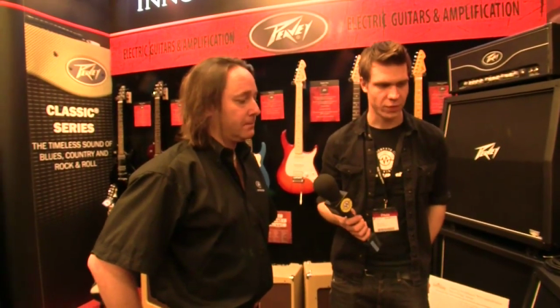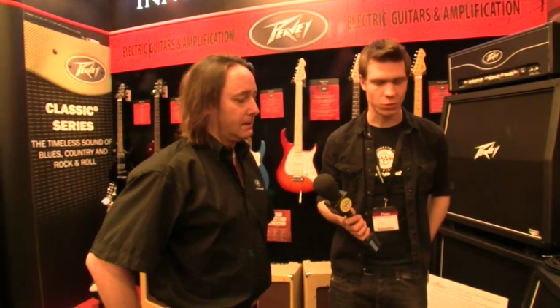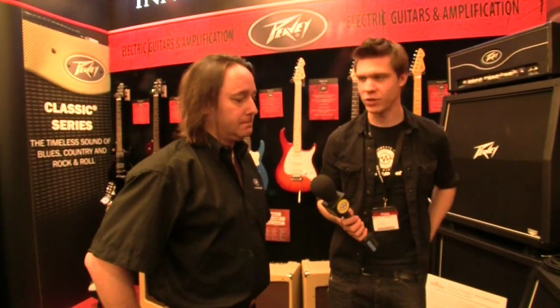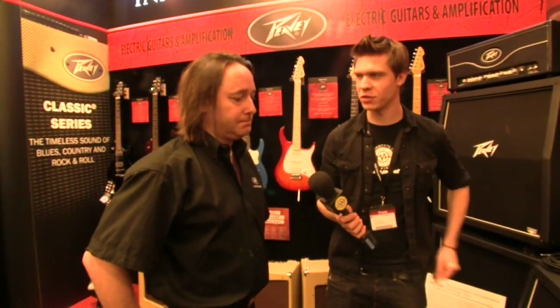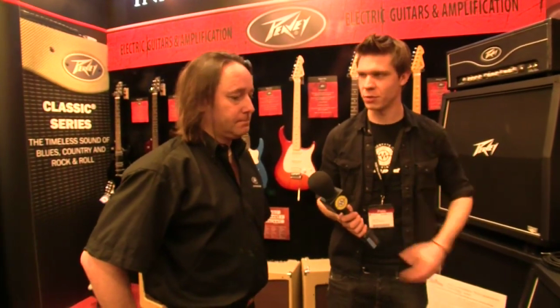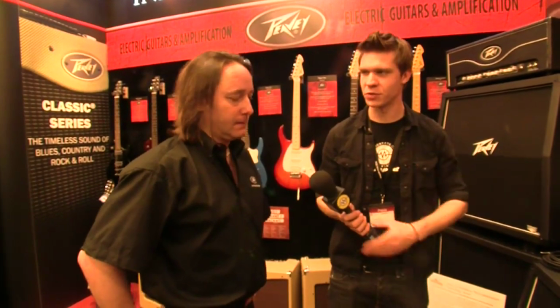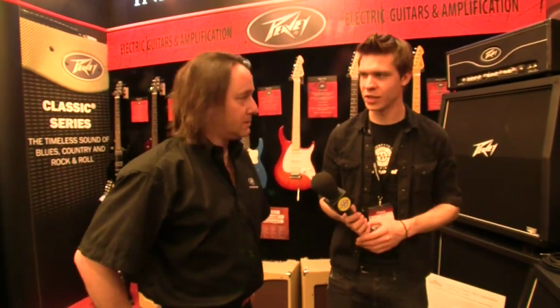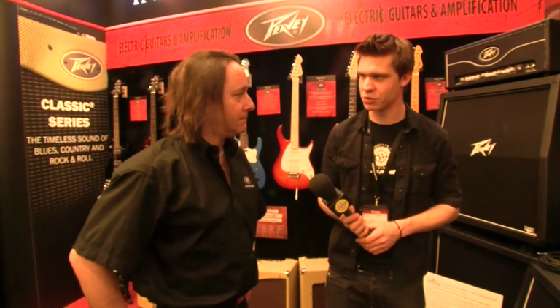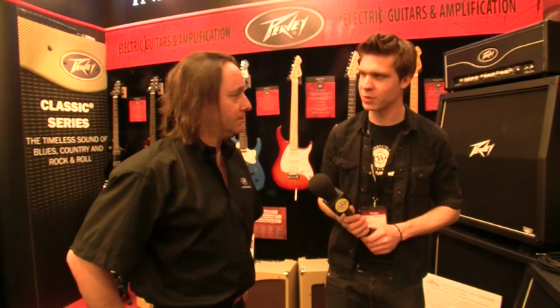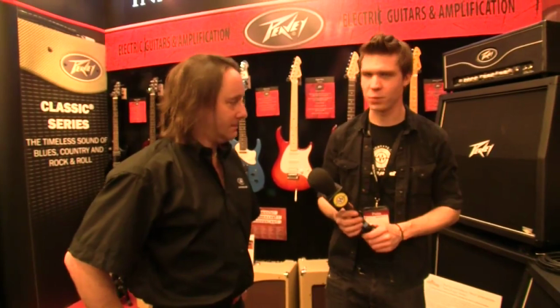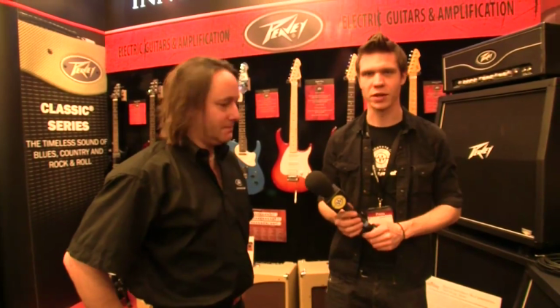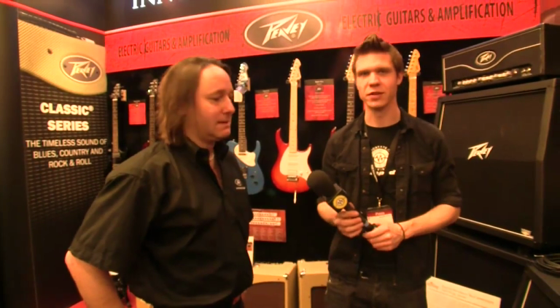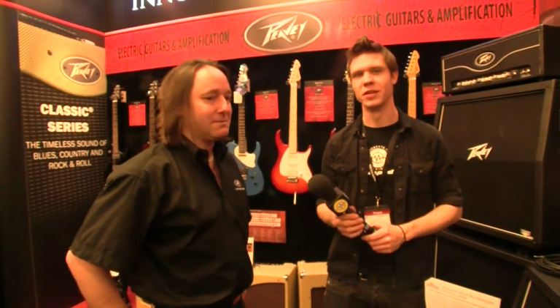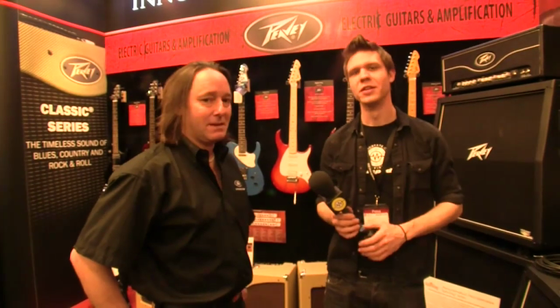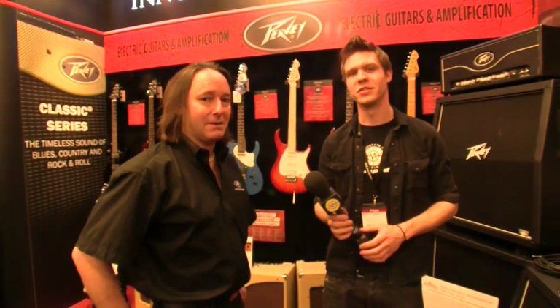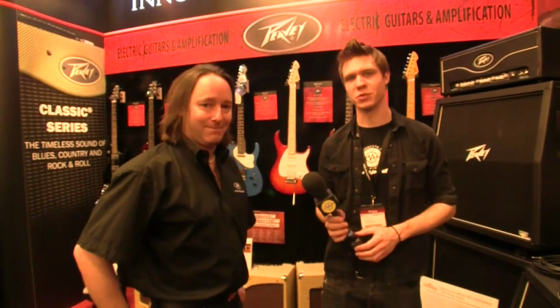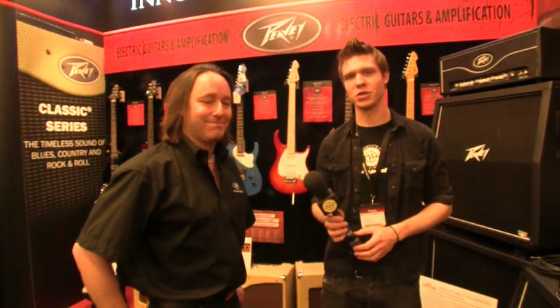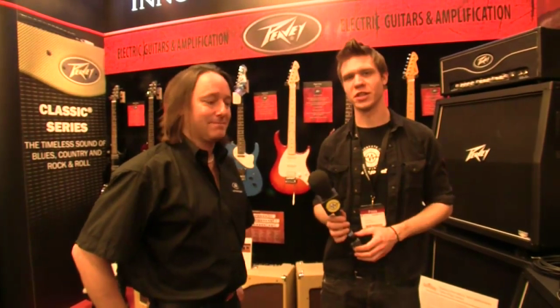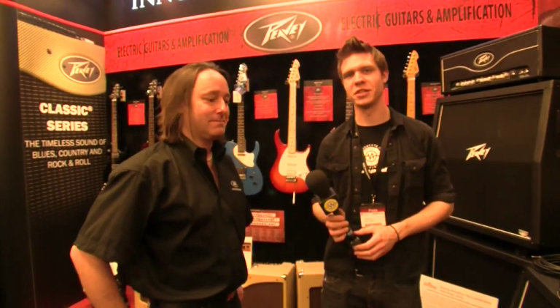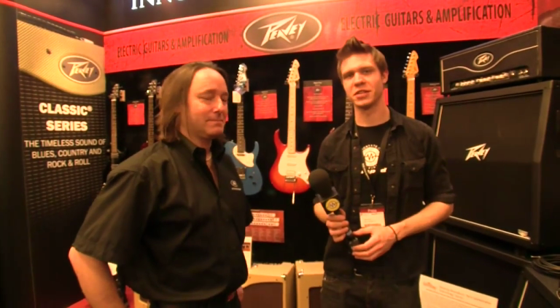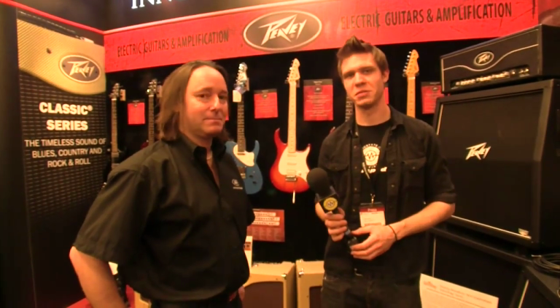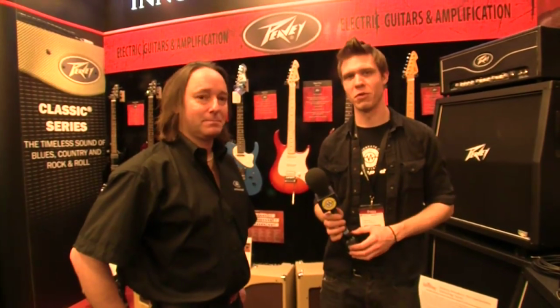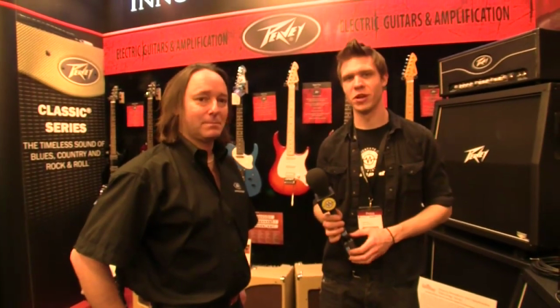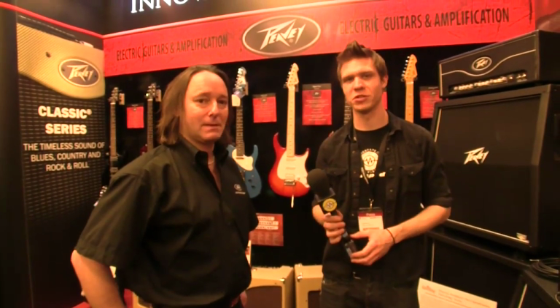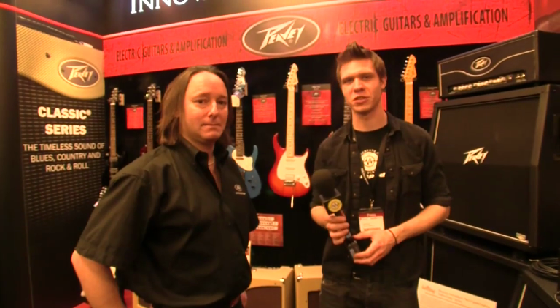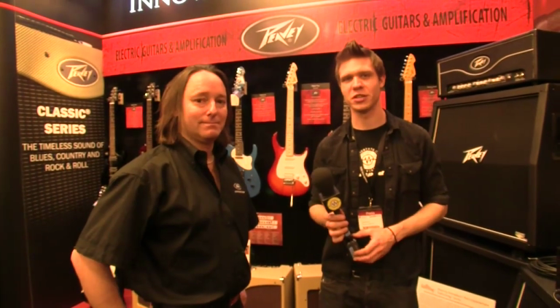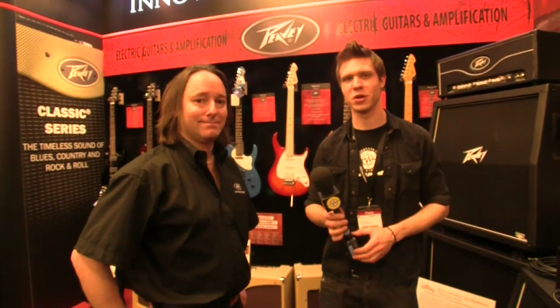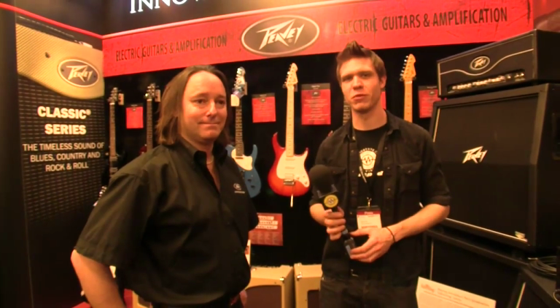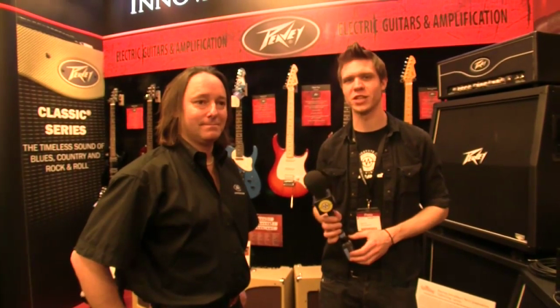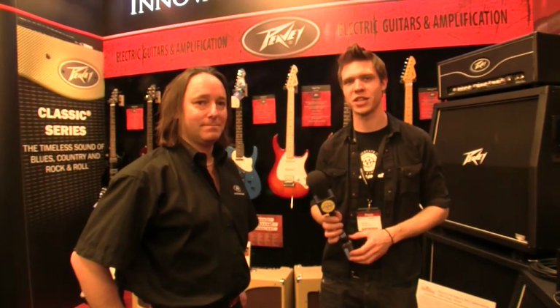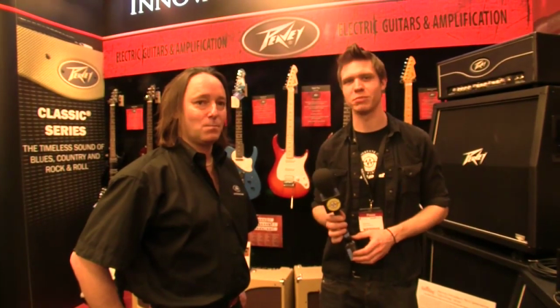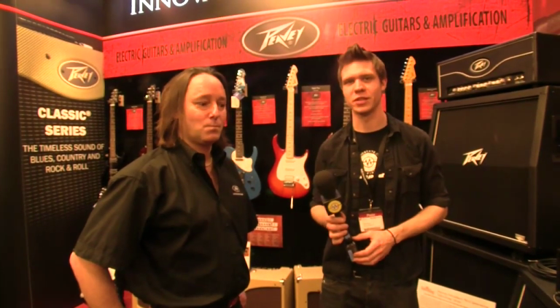Well, perfect — thank you so much for walking us through them. That's brilliant. Cheers for watching, guys. More videos at SonicState.com forward slash amped.